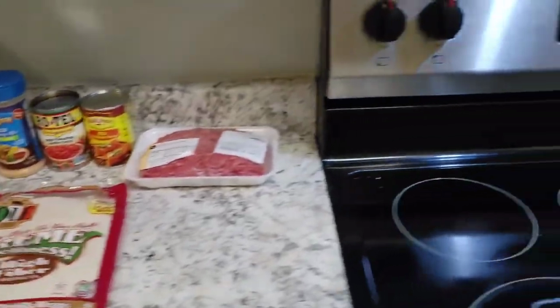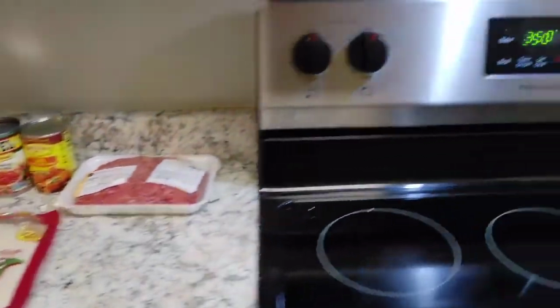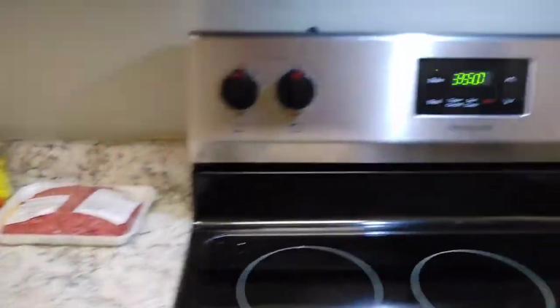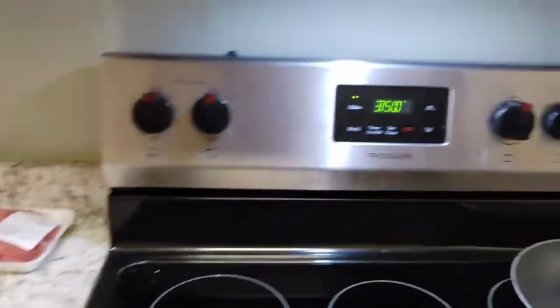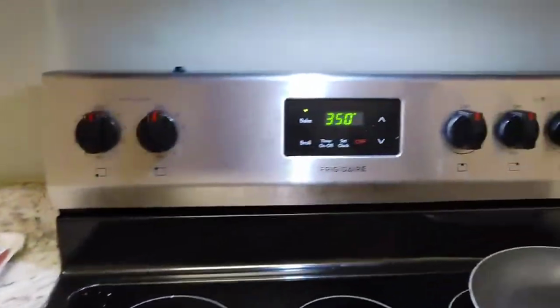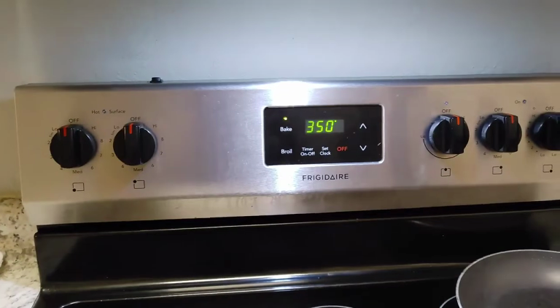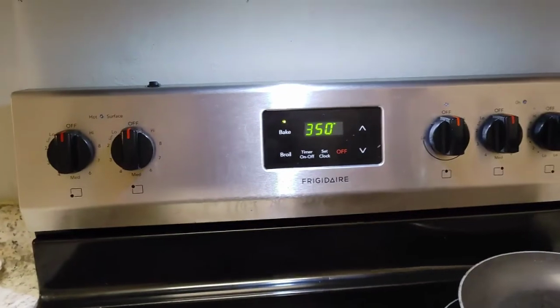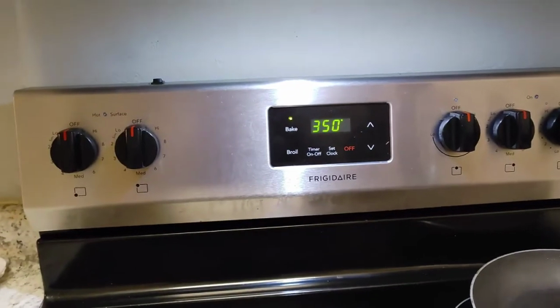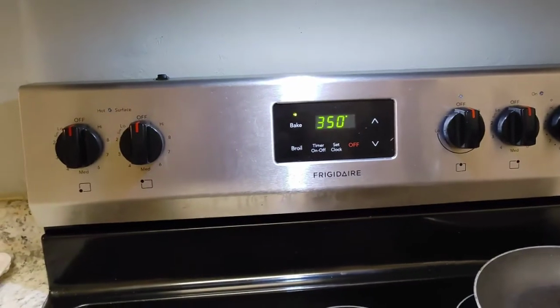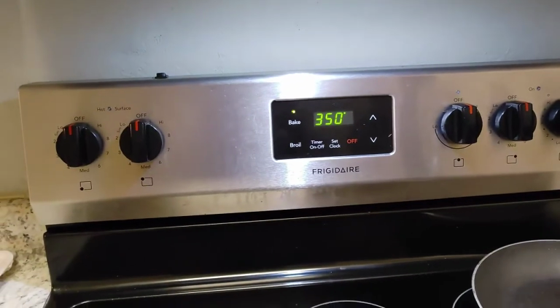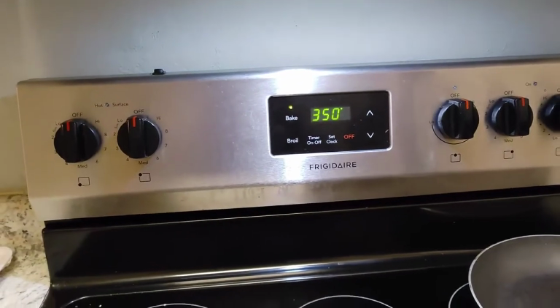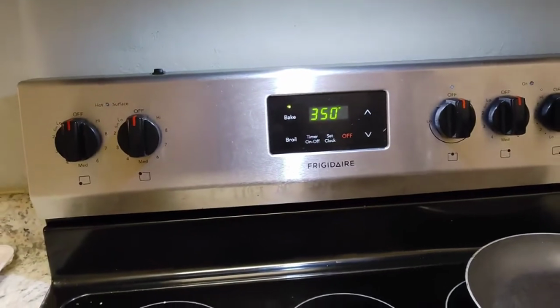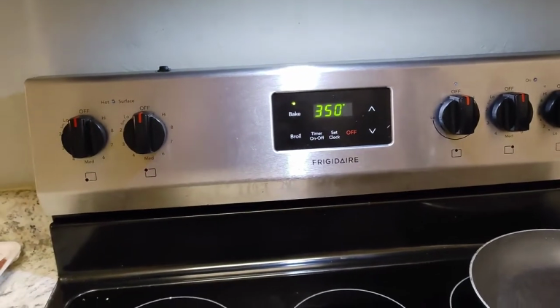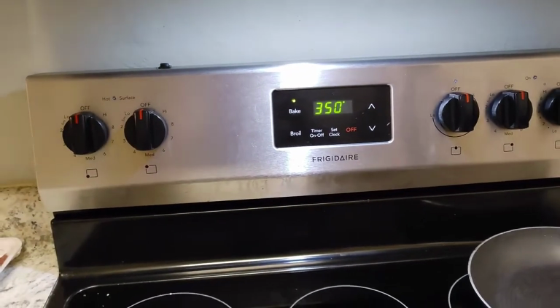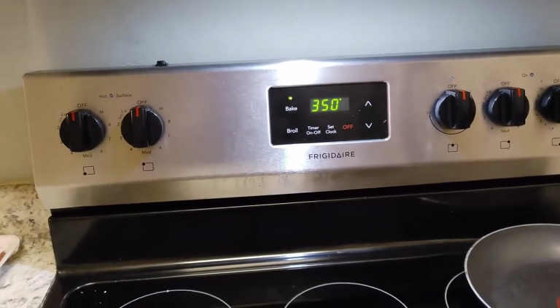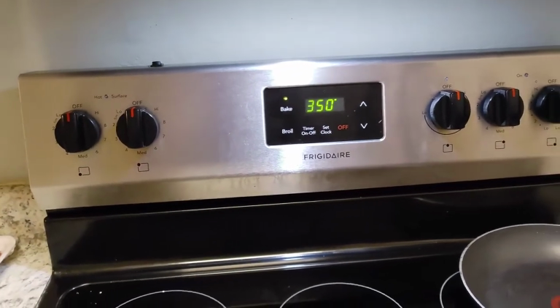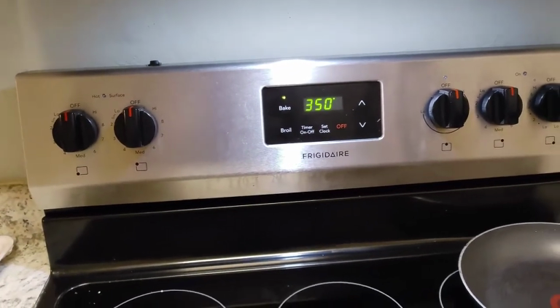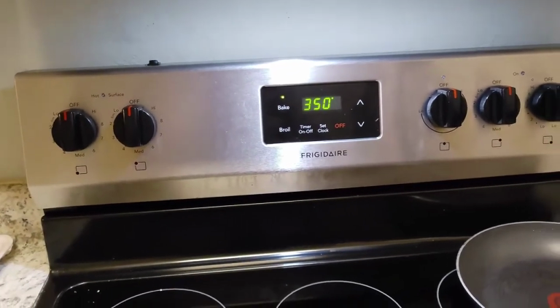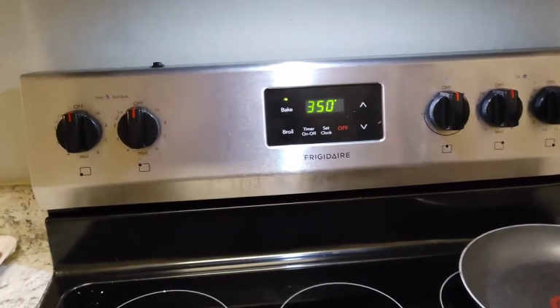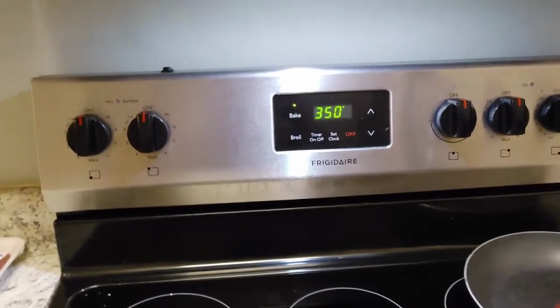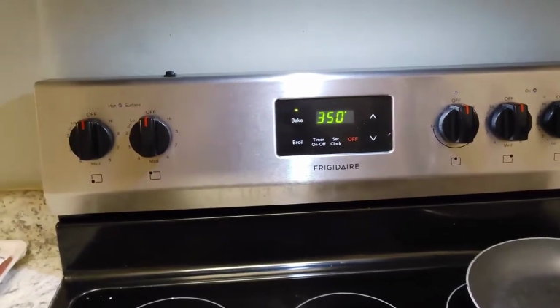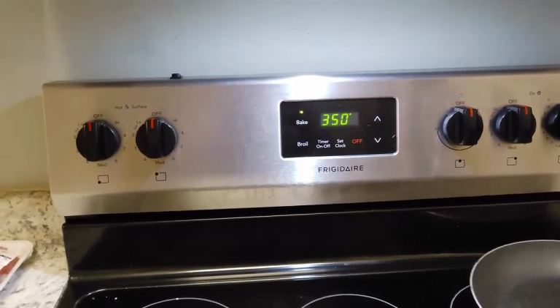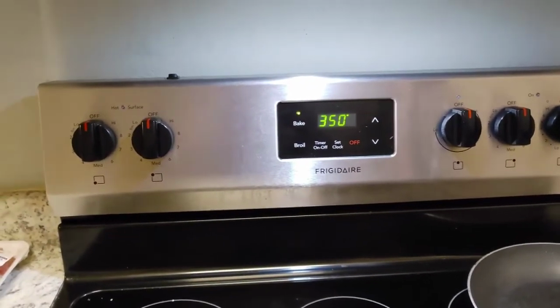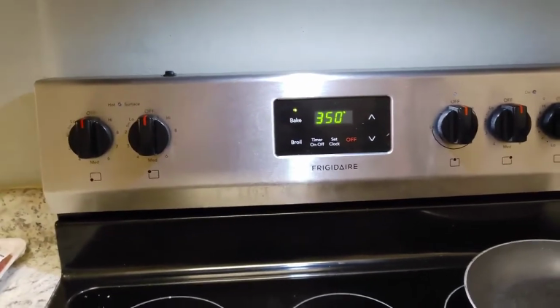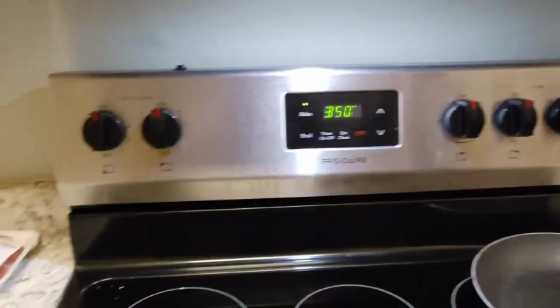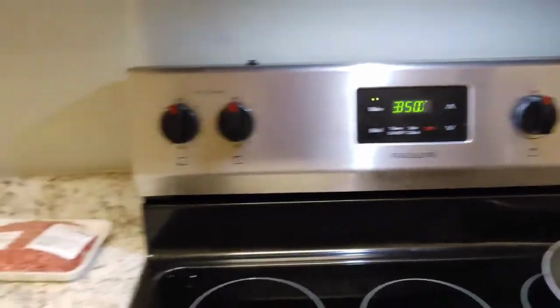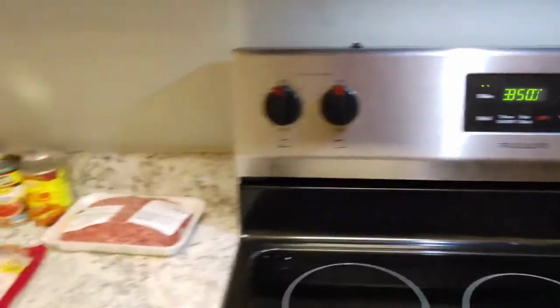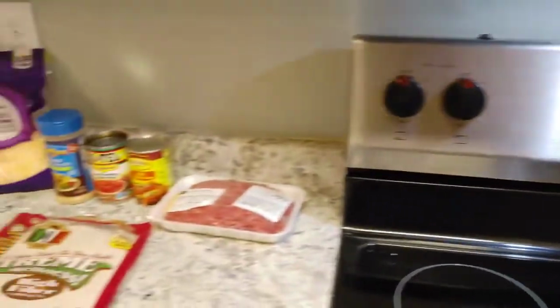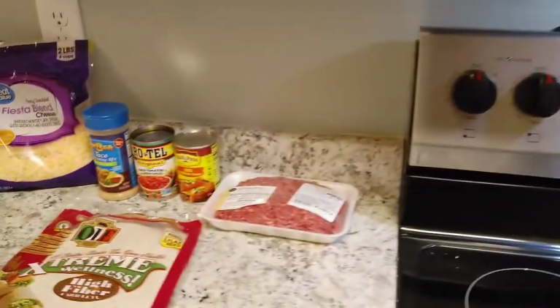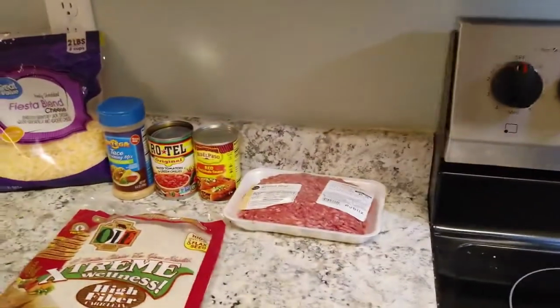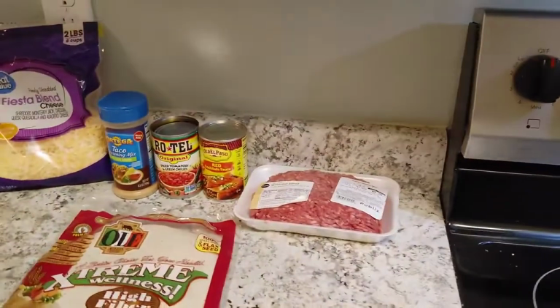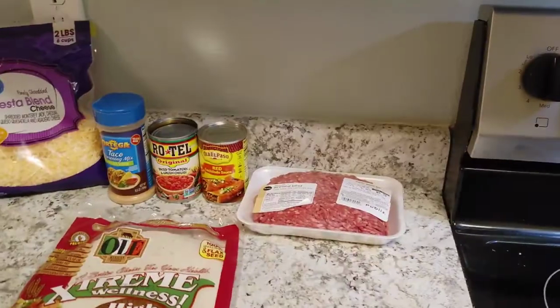Before we start that, we do have the oven preheating at 350 degrees. And now we're going to go and cook our beef.